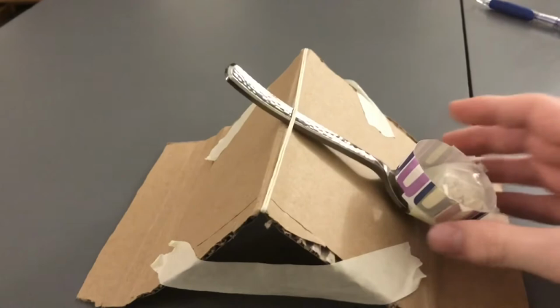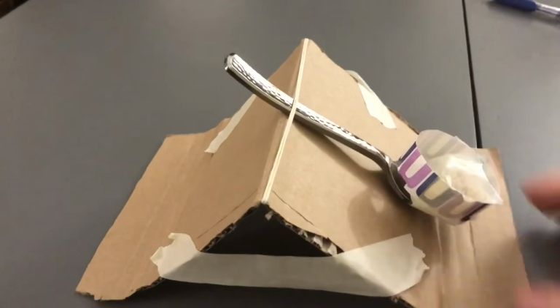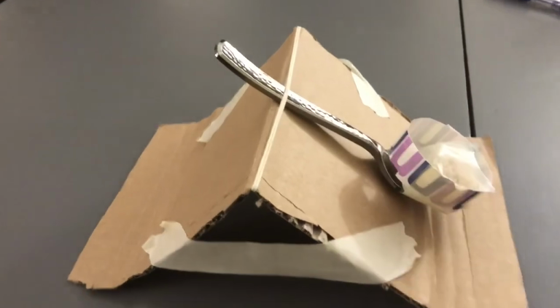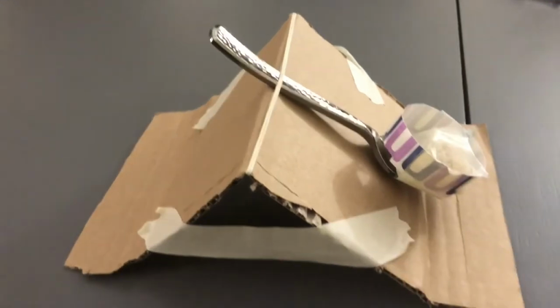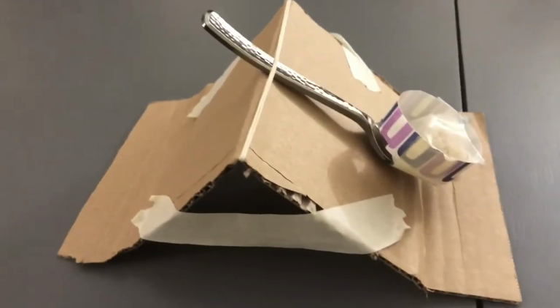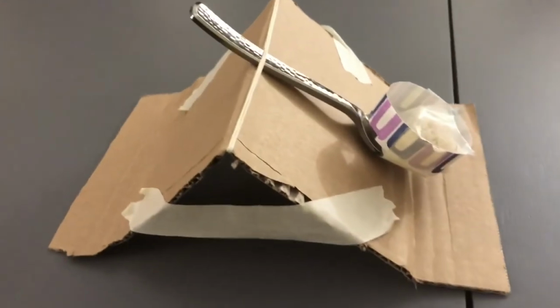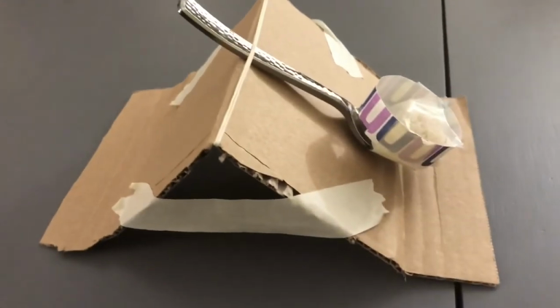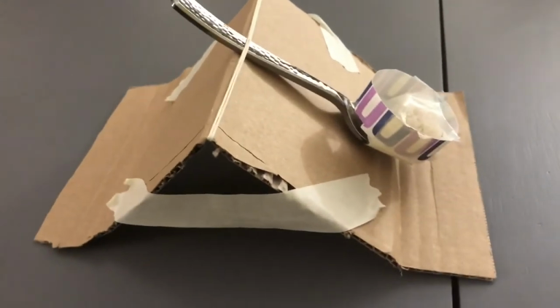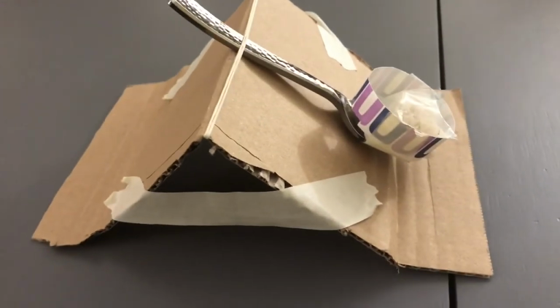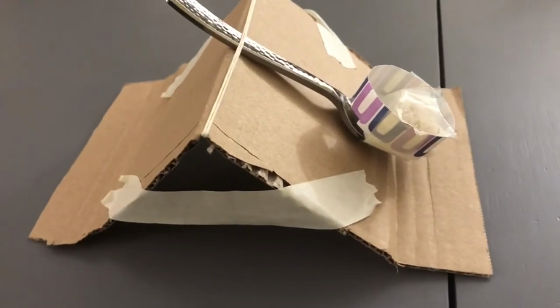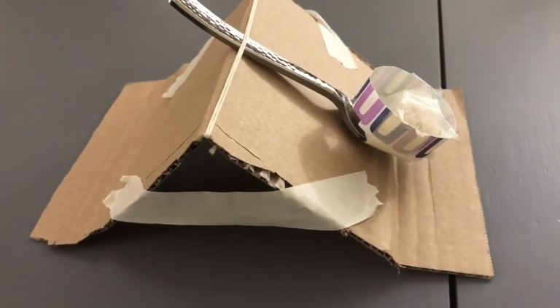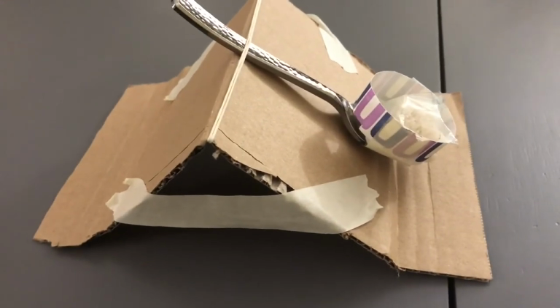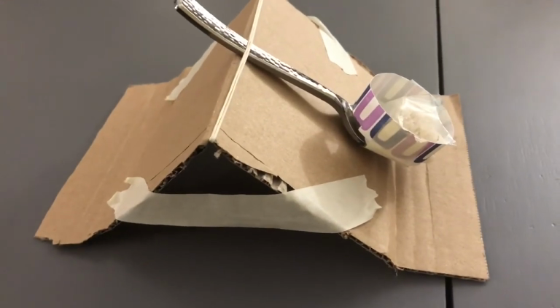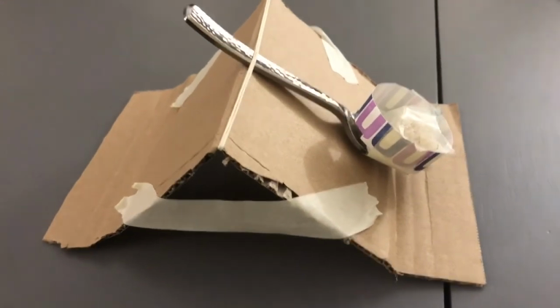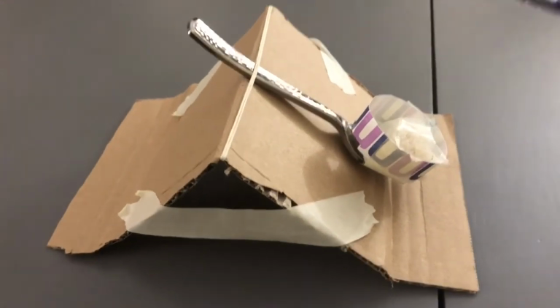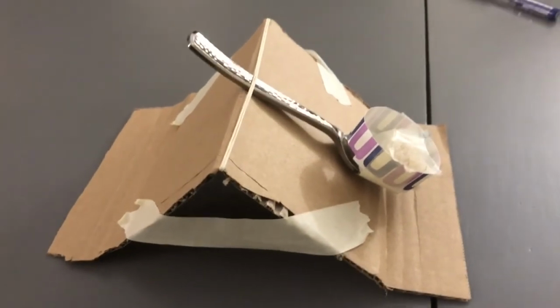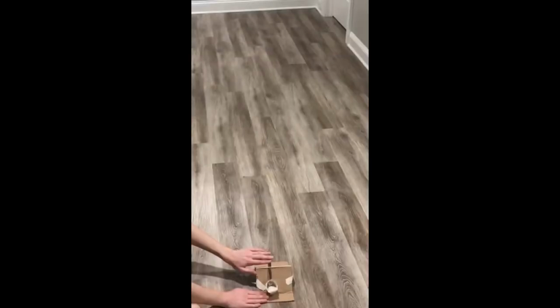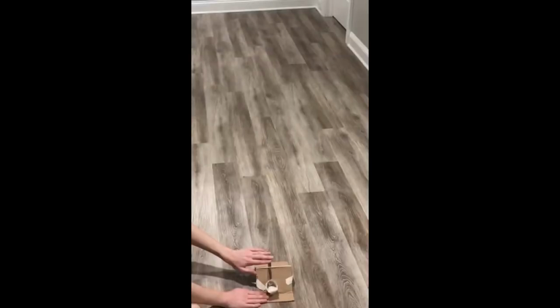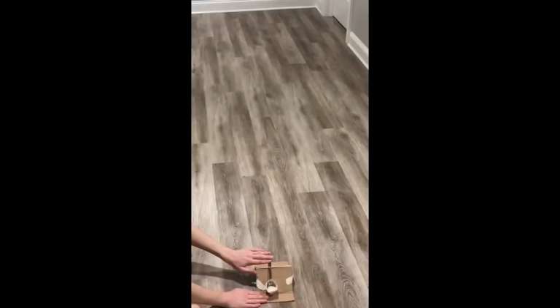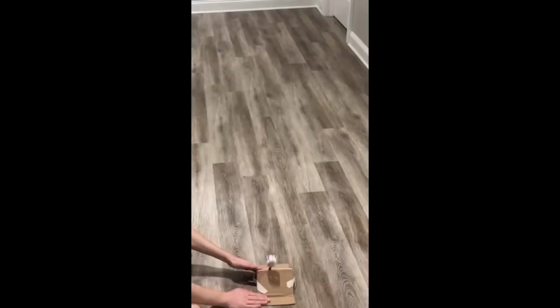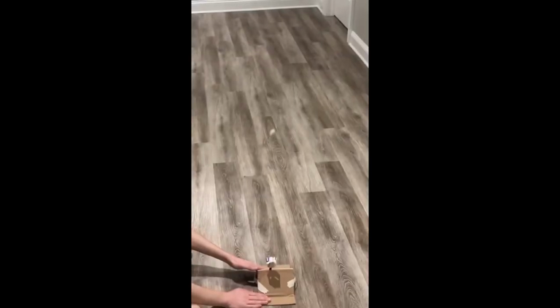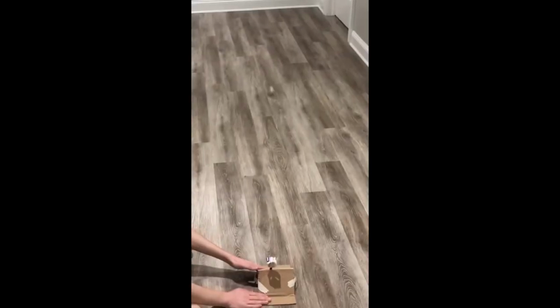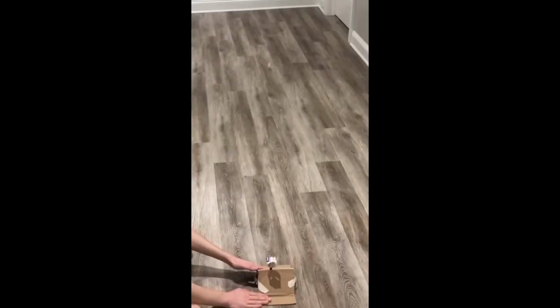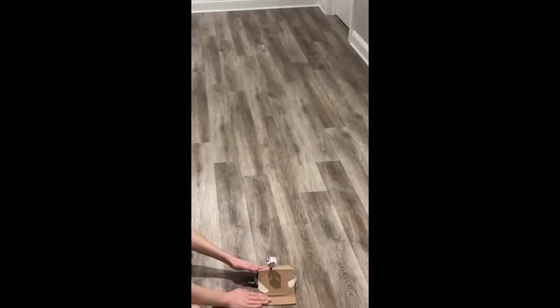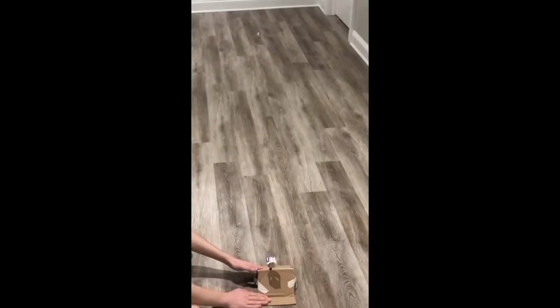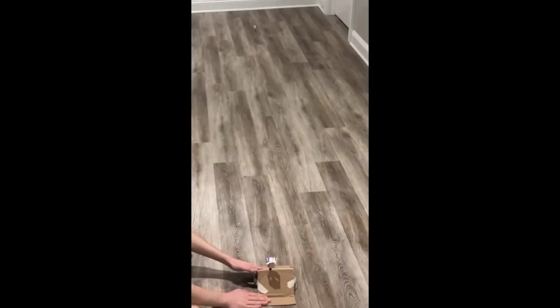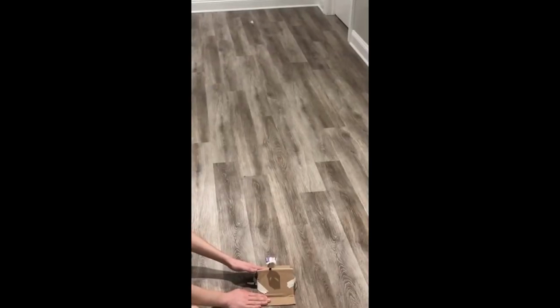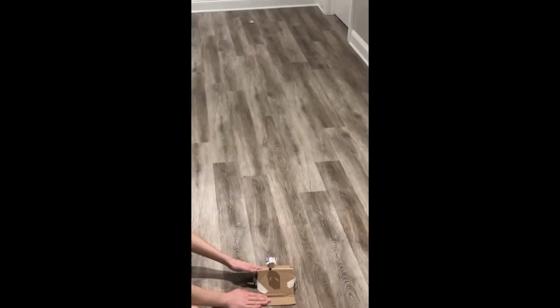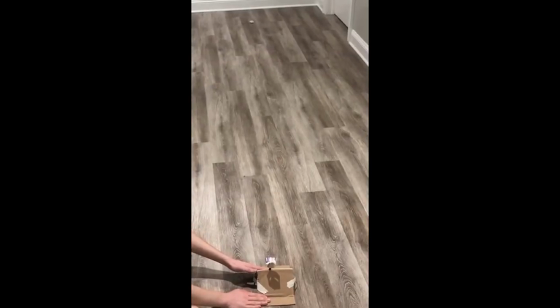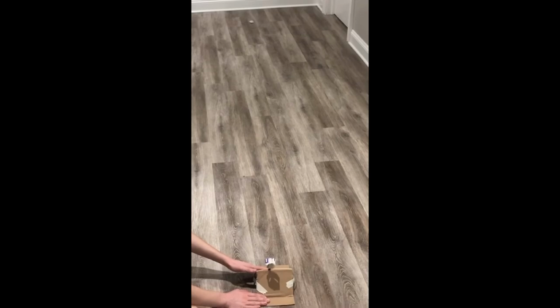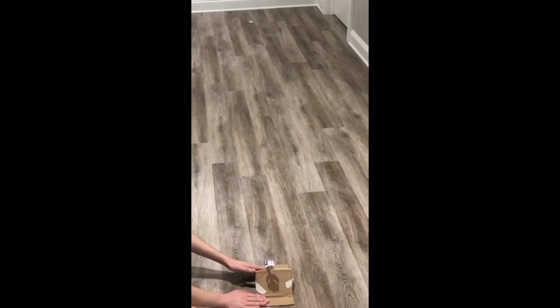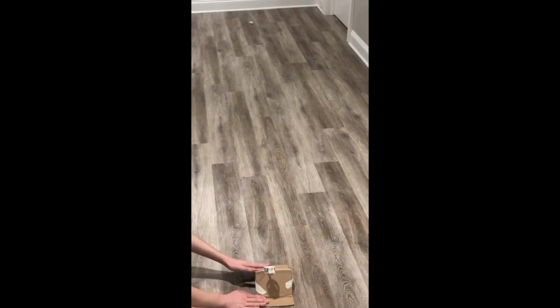Here is a demonstration launch. Here we go.